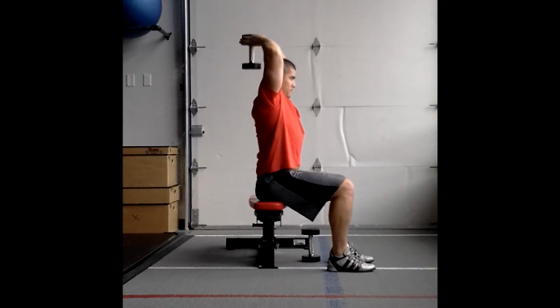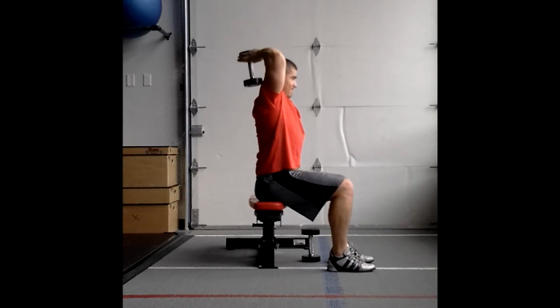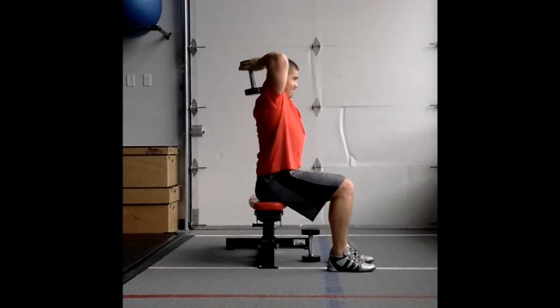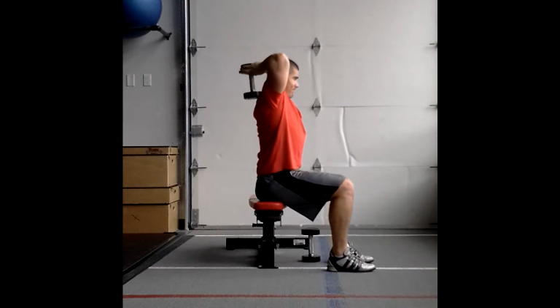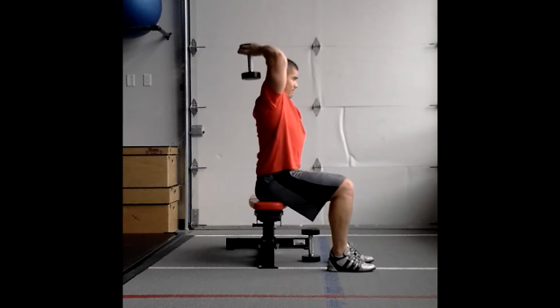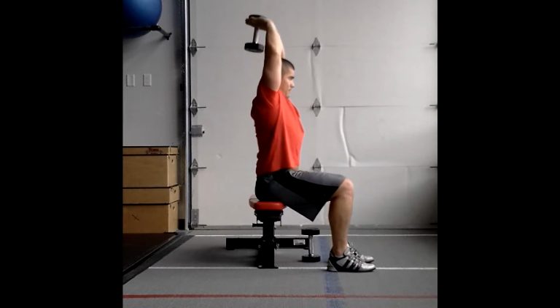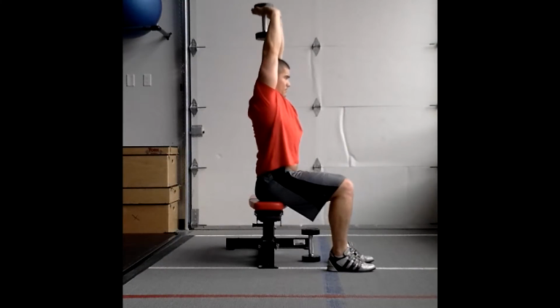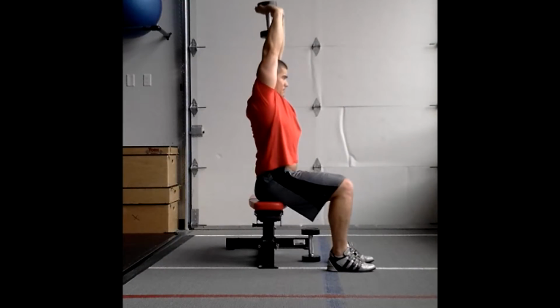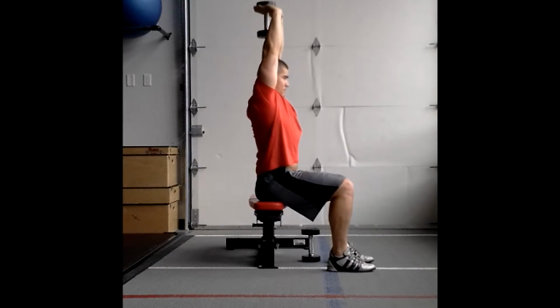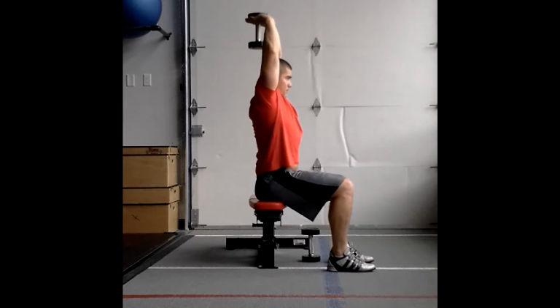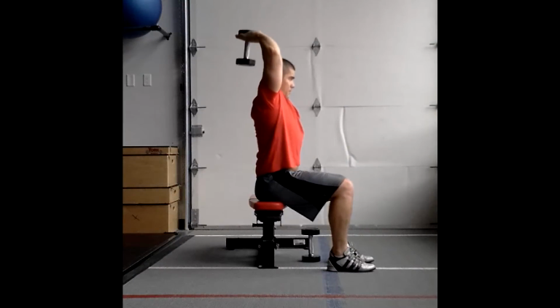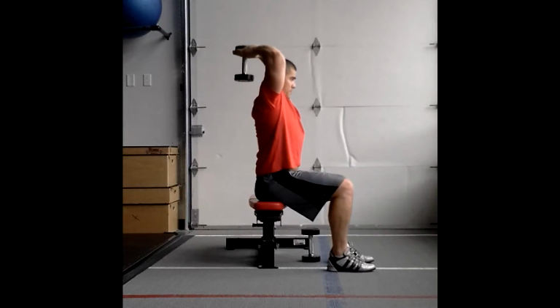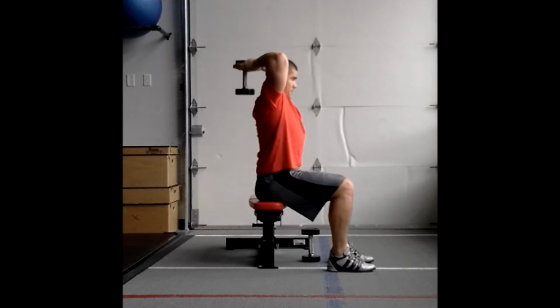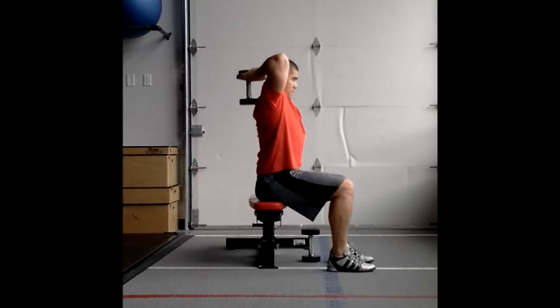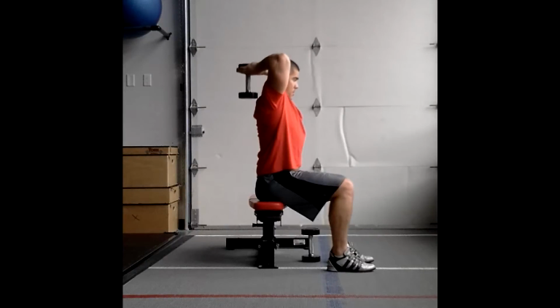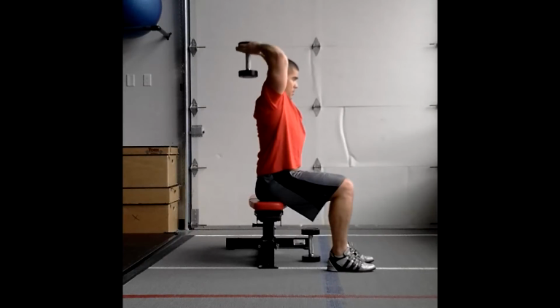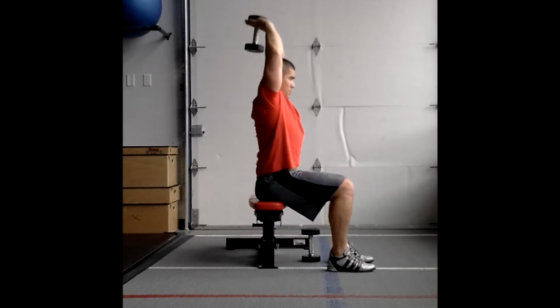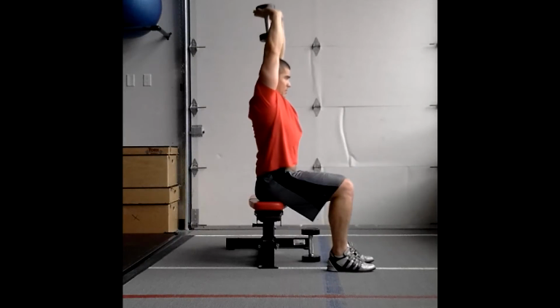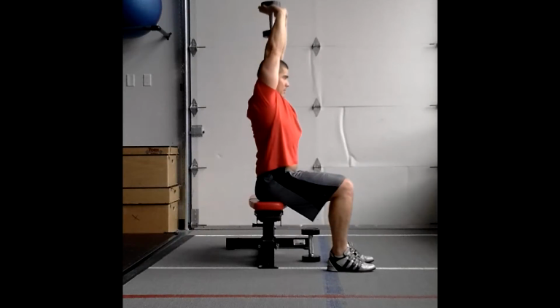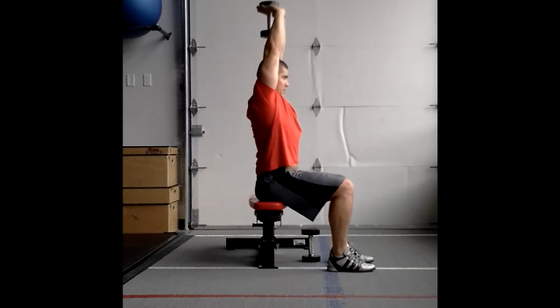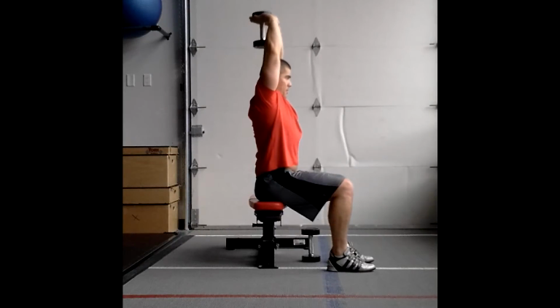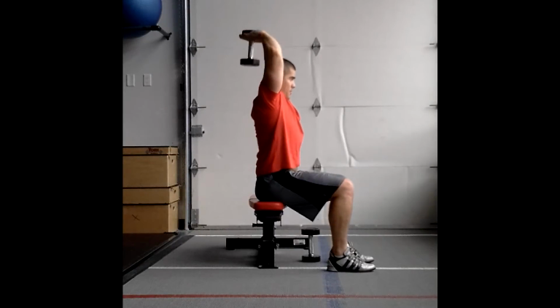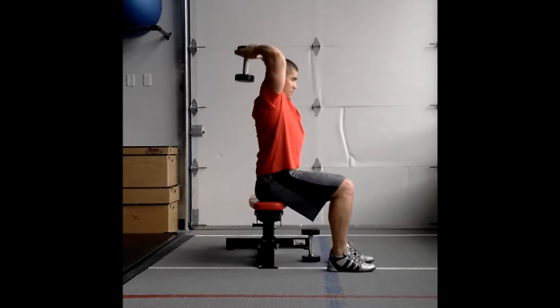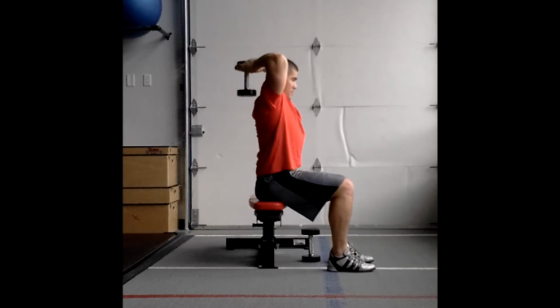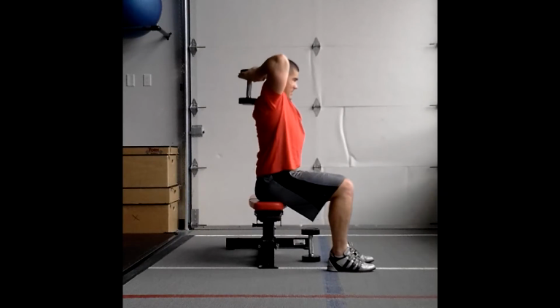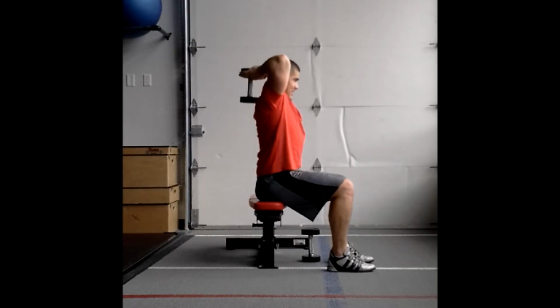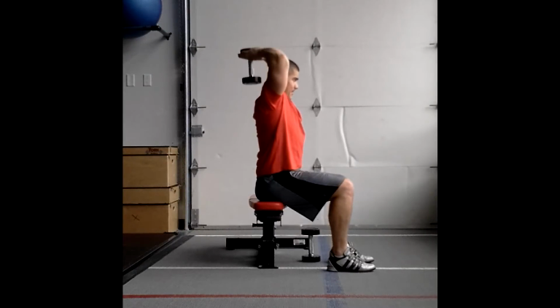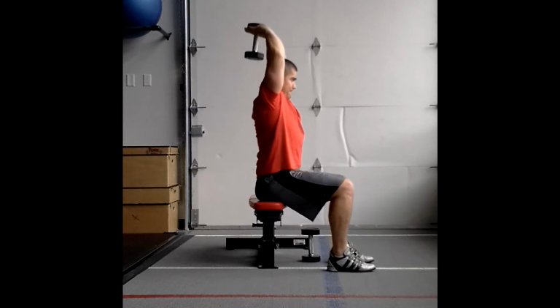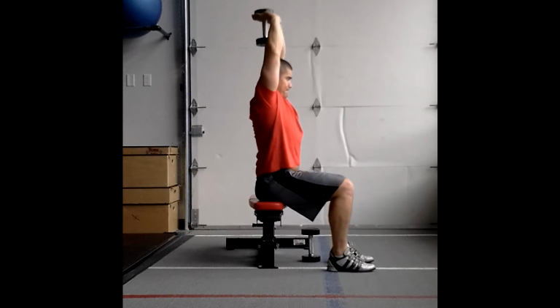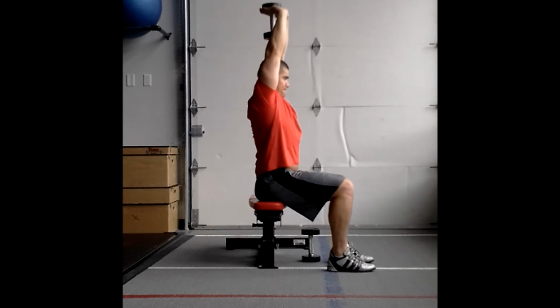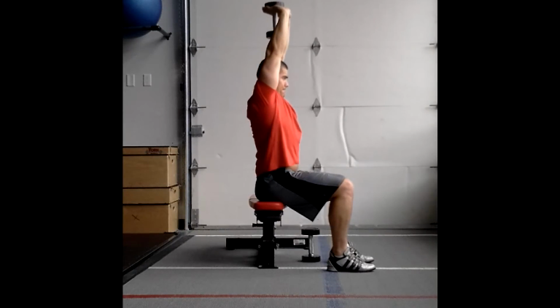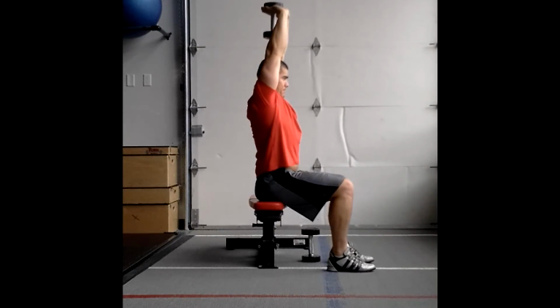I really want you to think about controlling the shoulders here. So even though you're extending up, still think about those shoulder blades staying down and back.